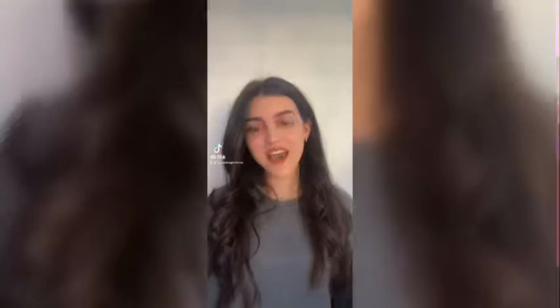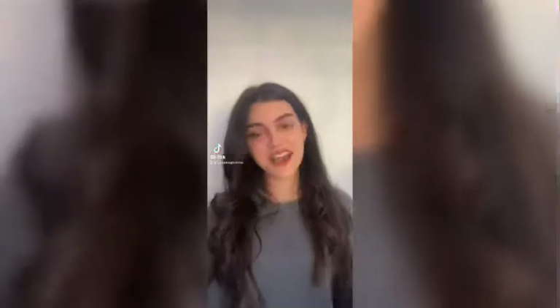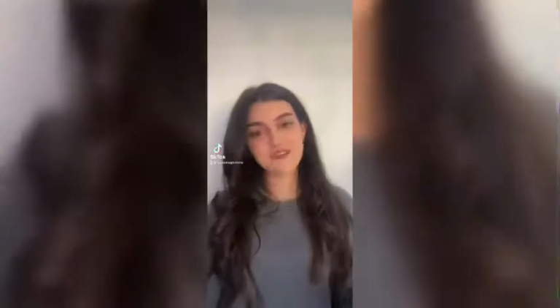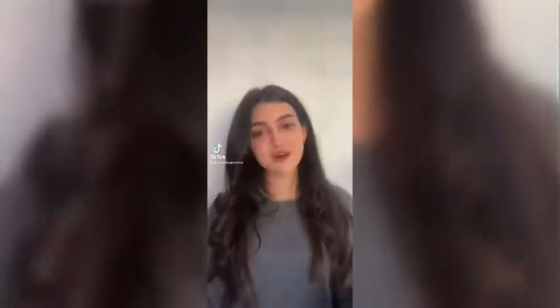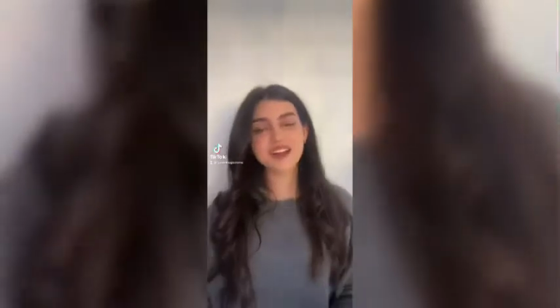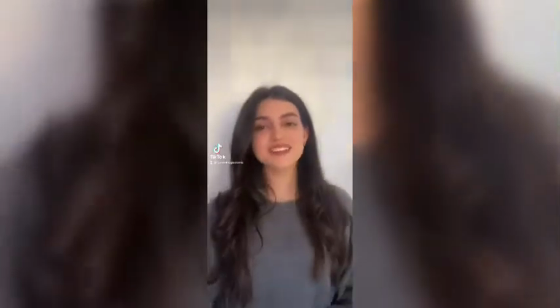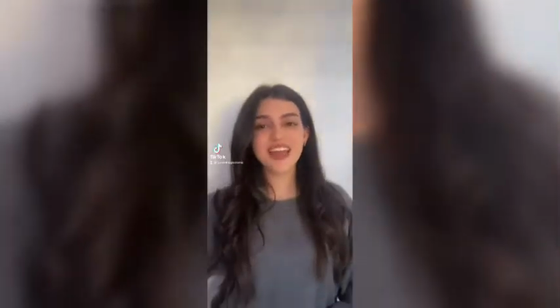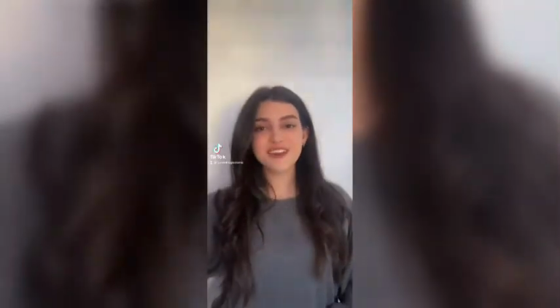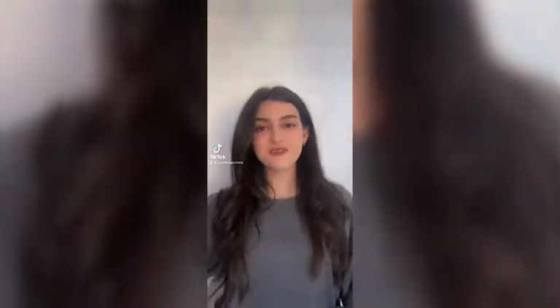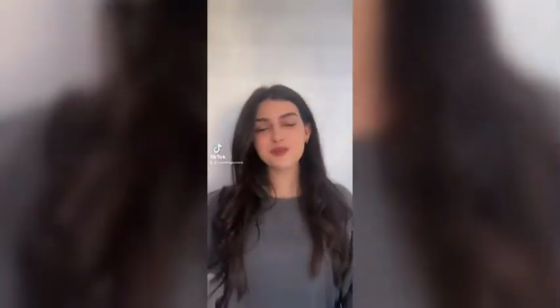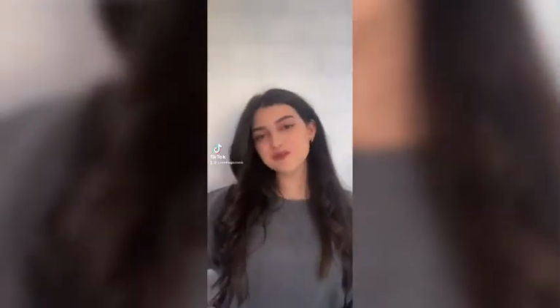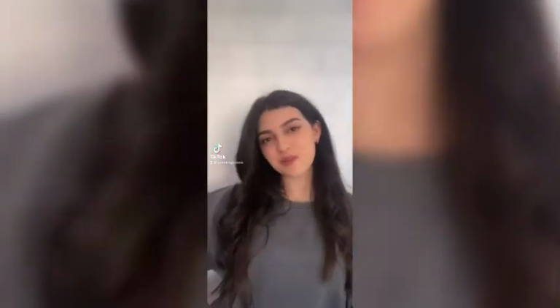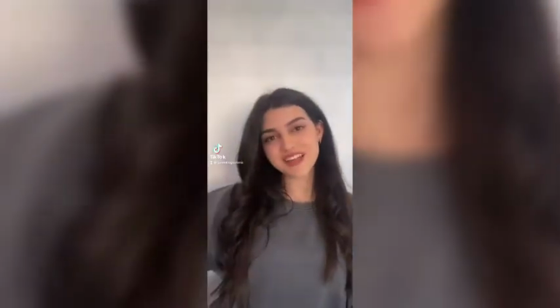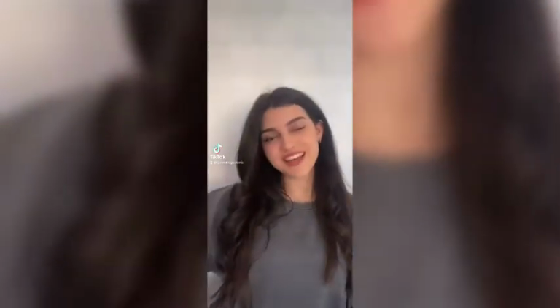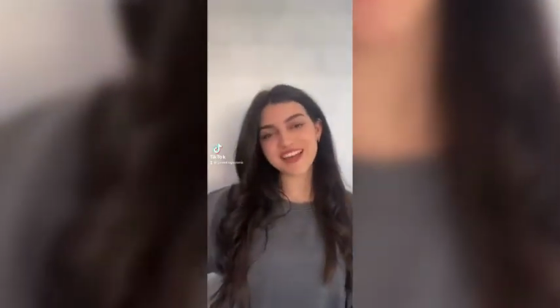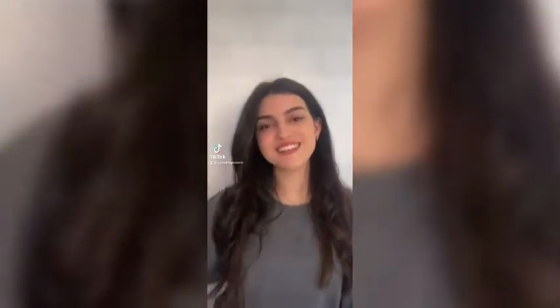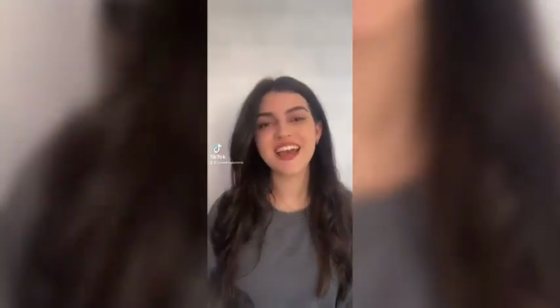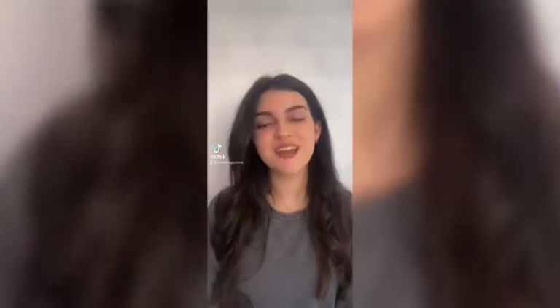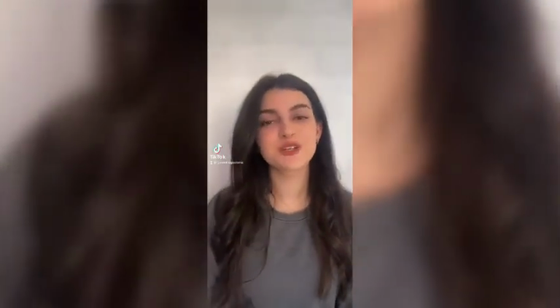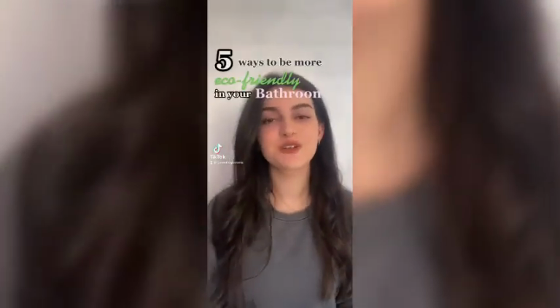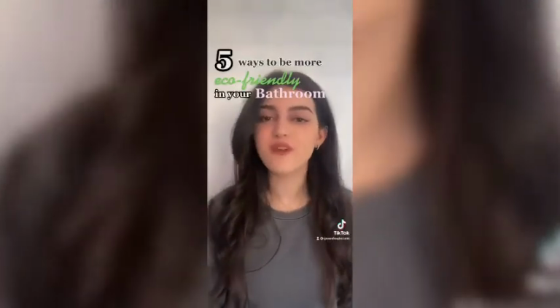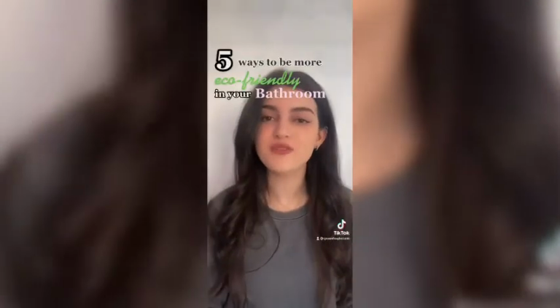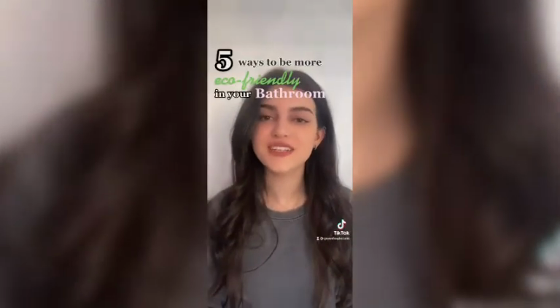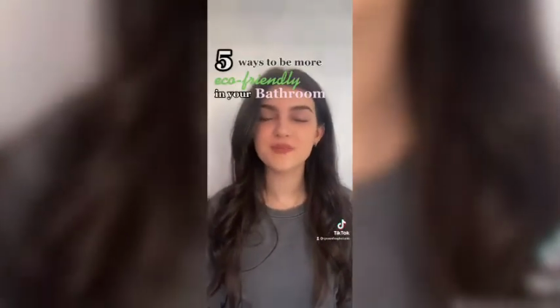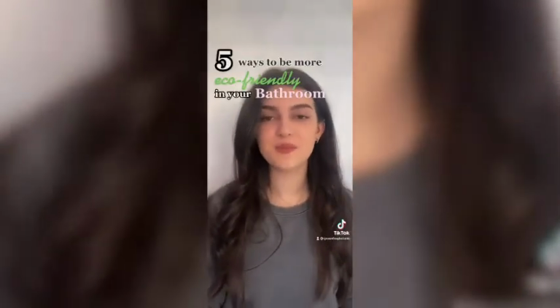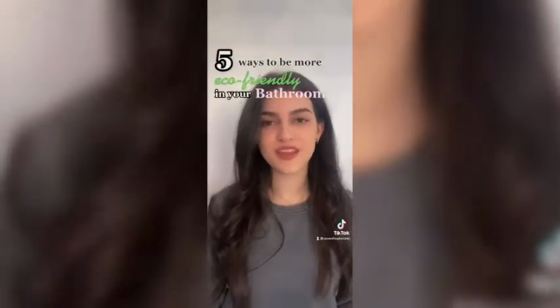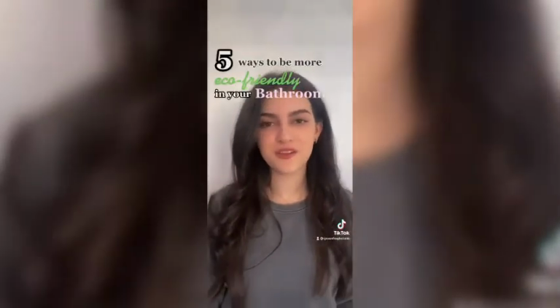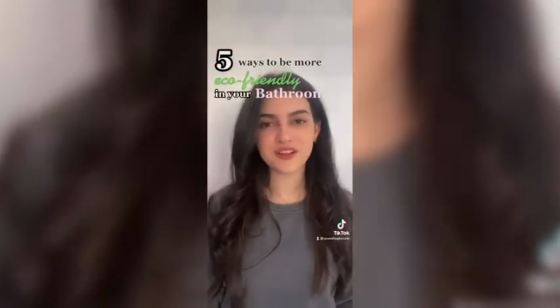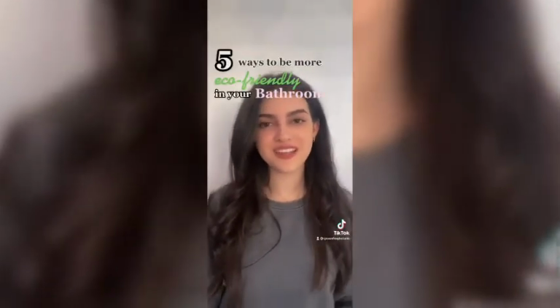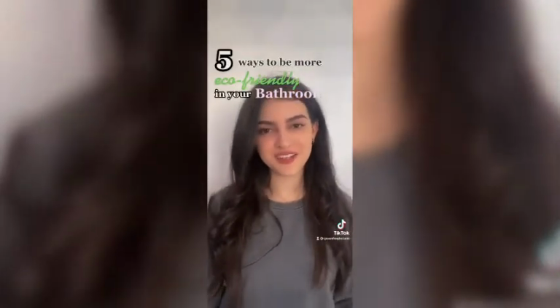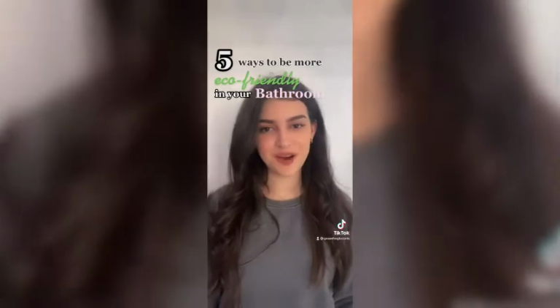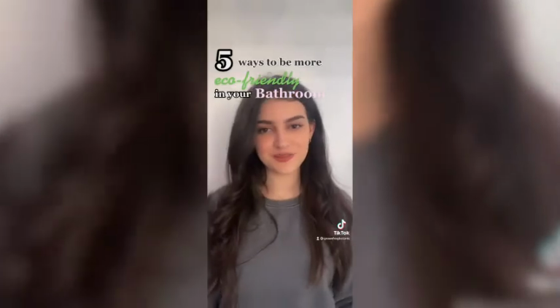Hi everyone, it's Kagan from Greenfield Botanic and today I'm showing you five ways to be more eco-friendly in your bathroom.